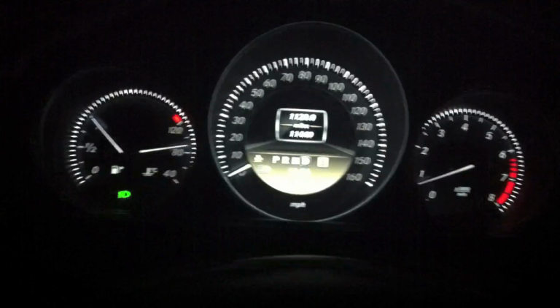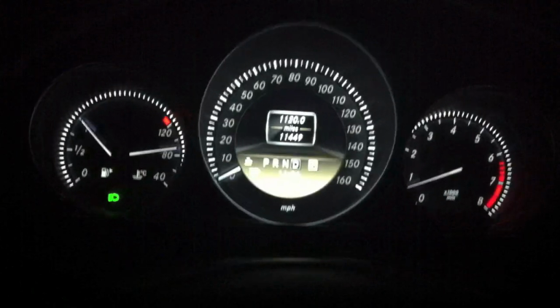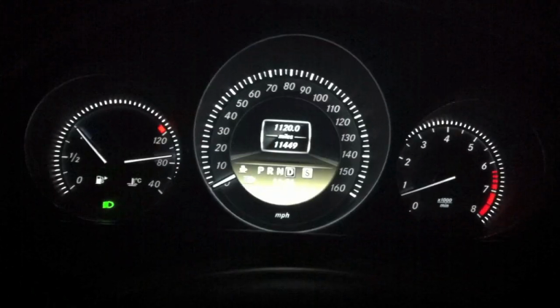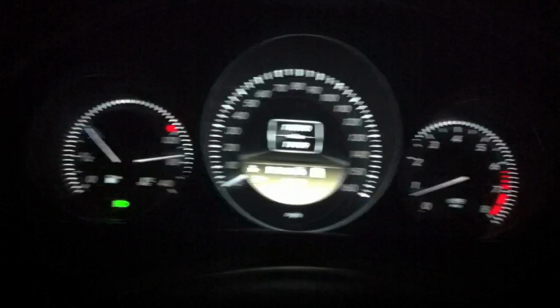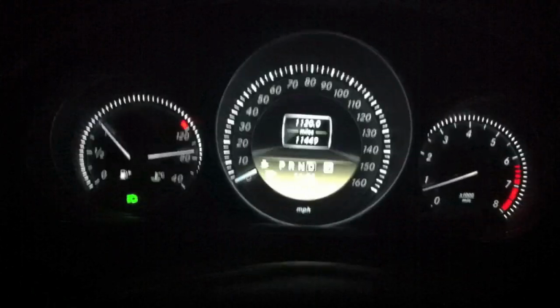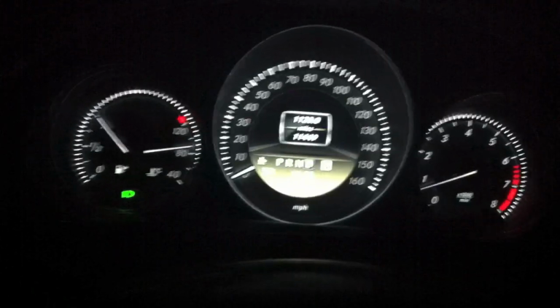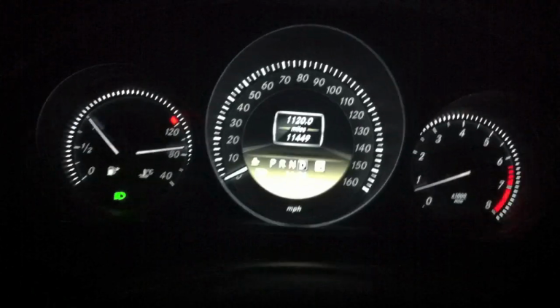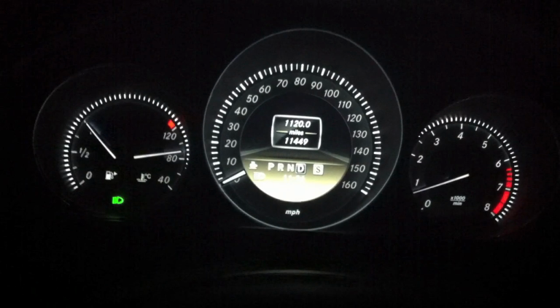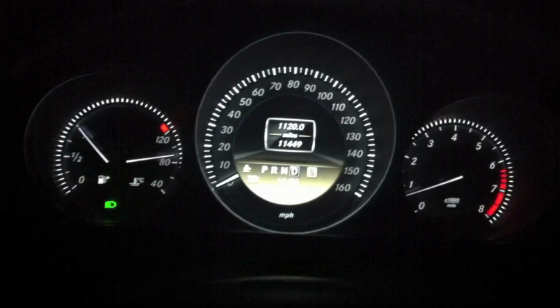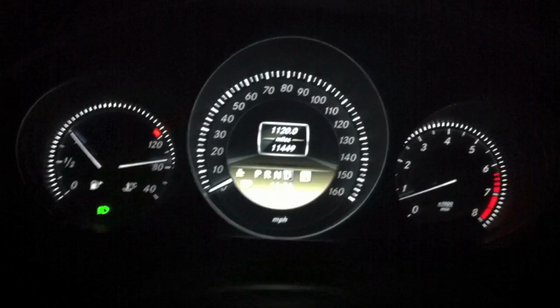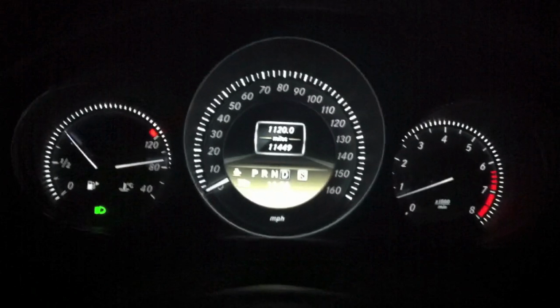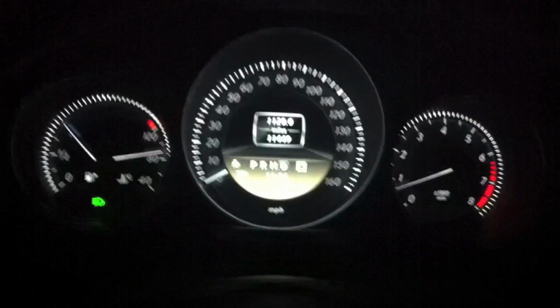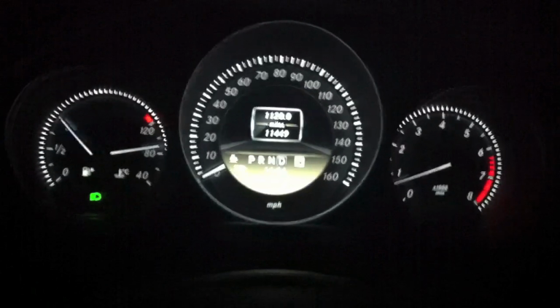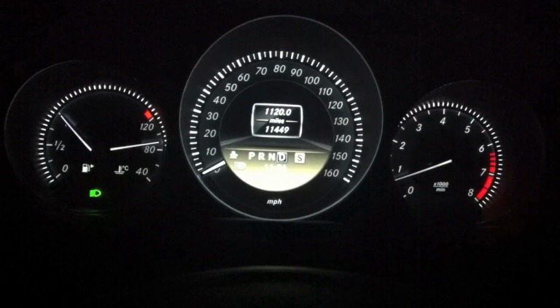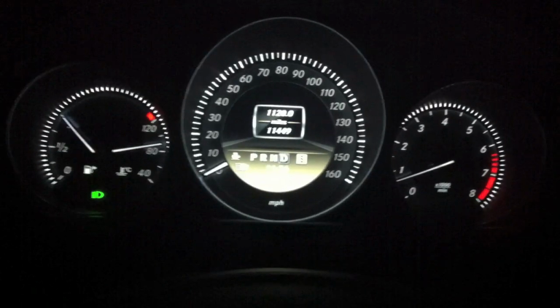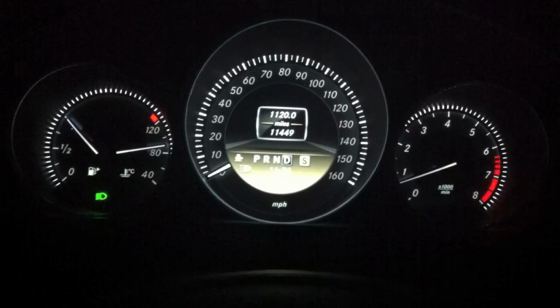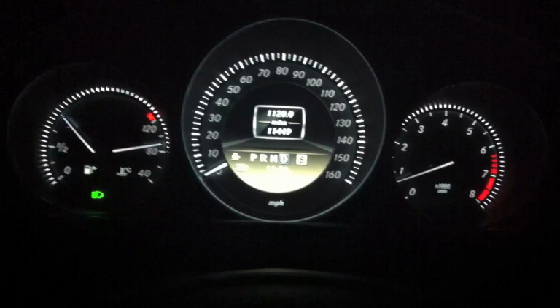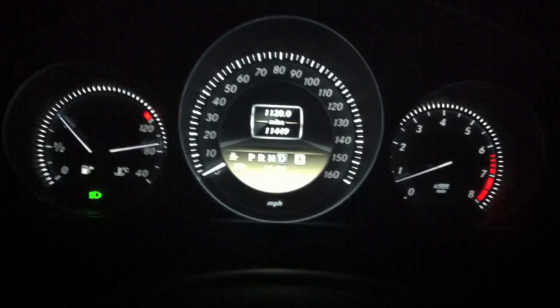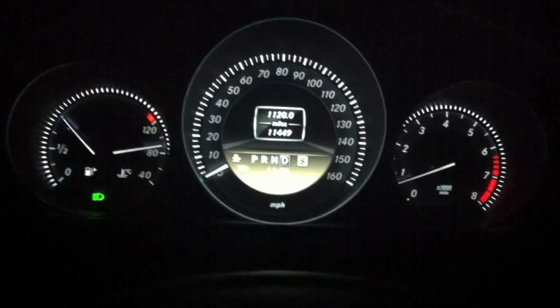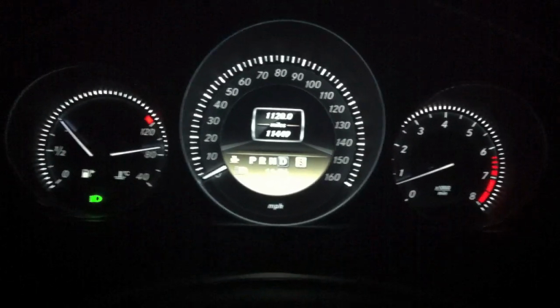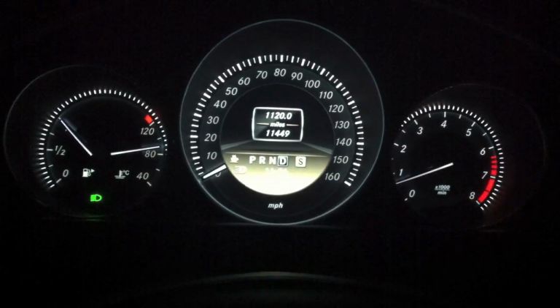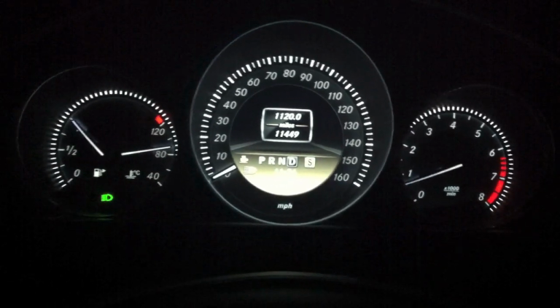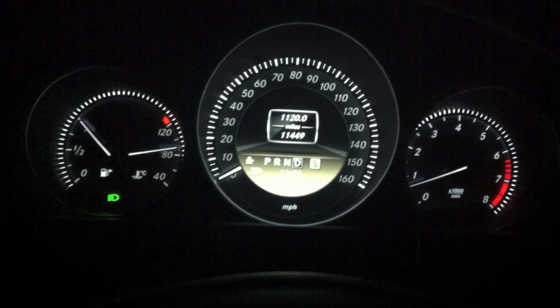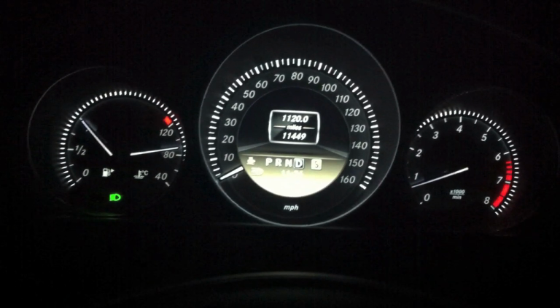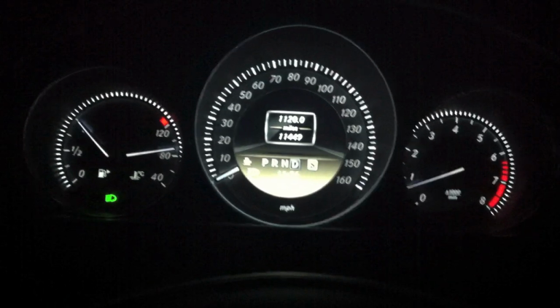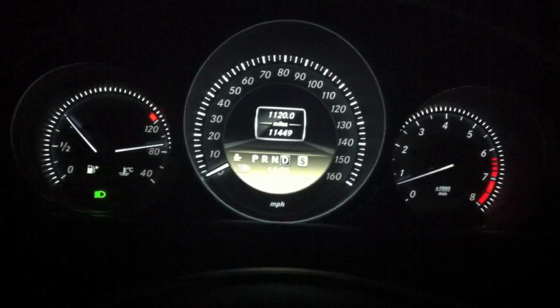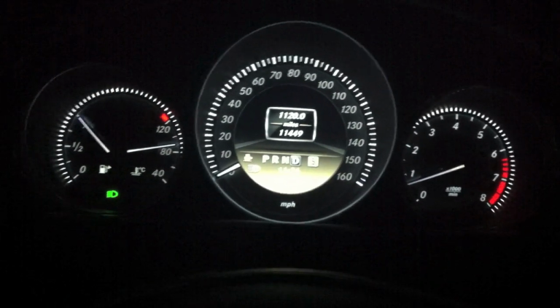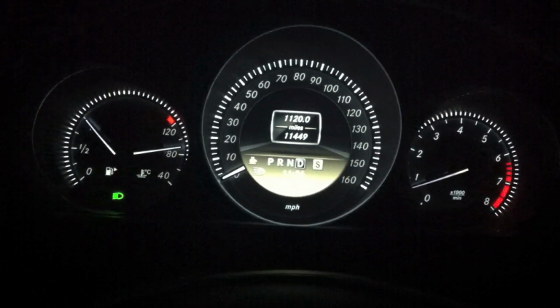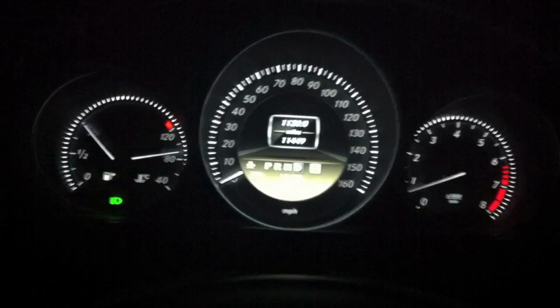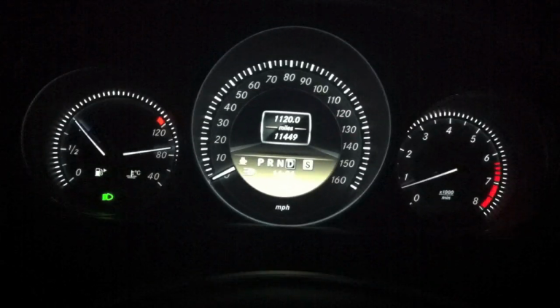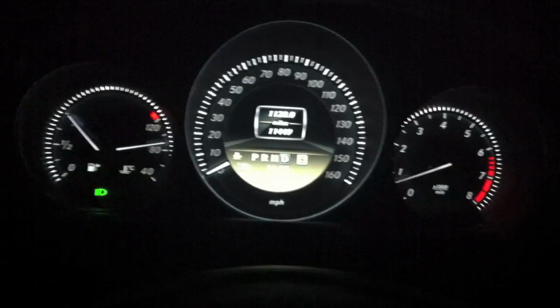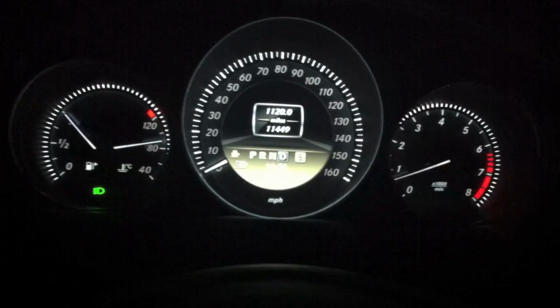So I'll do a quick zero to 60, power brake to around 2,000 to 2,500 RPM, and we'll be off.